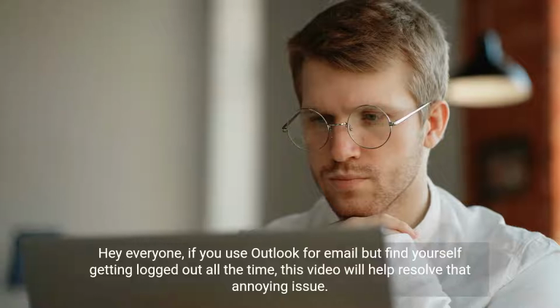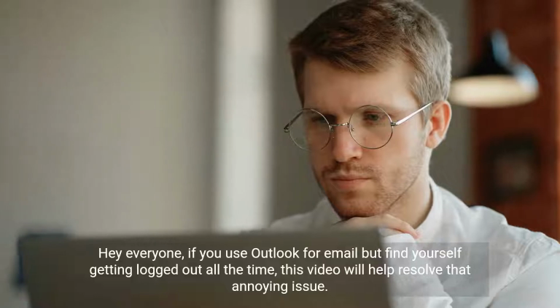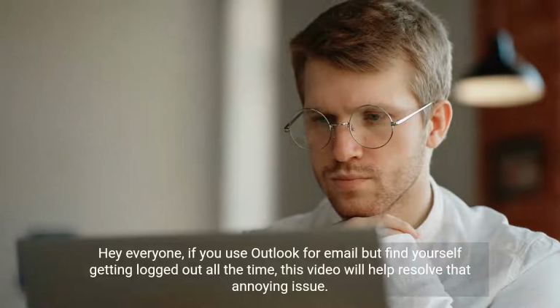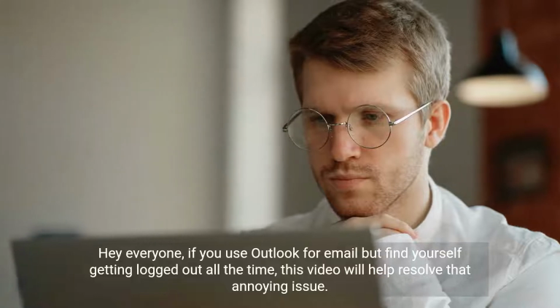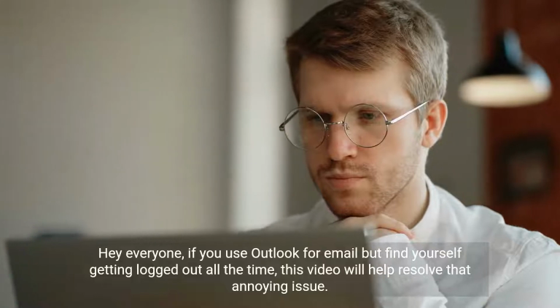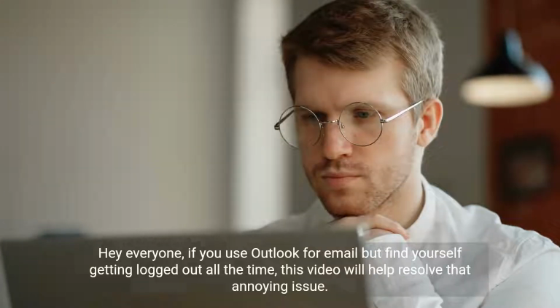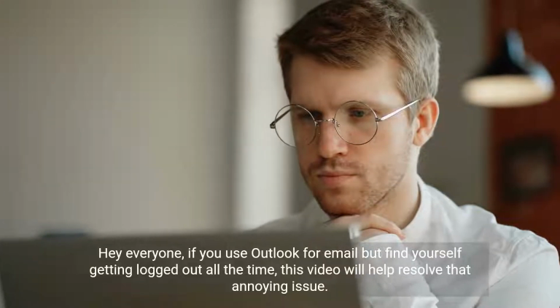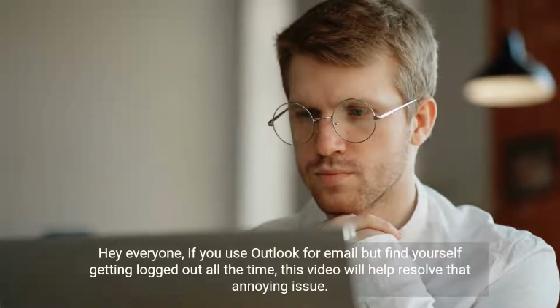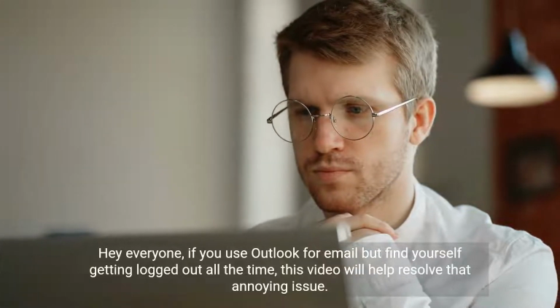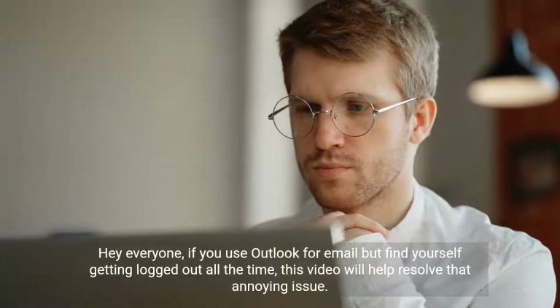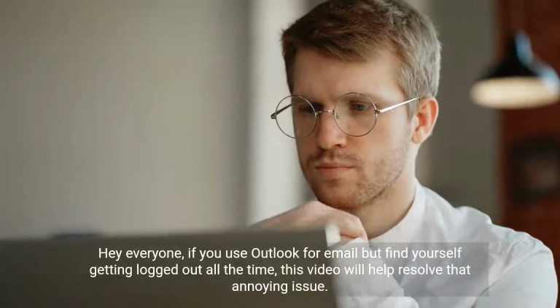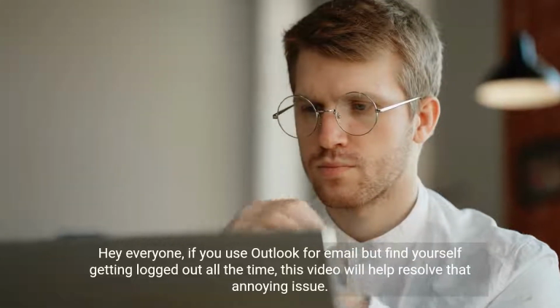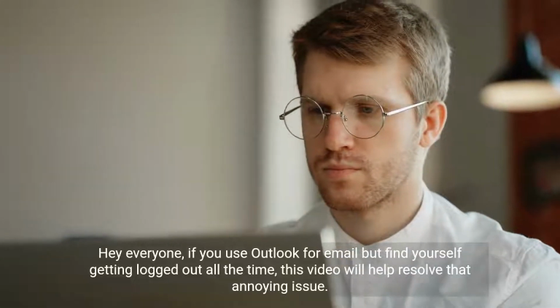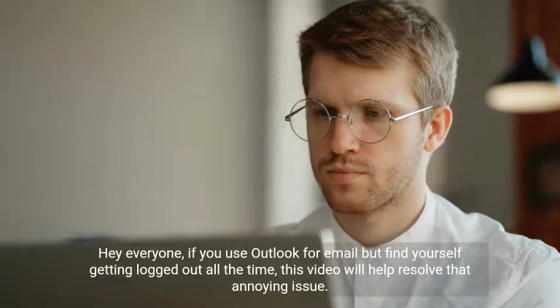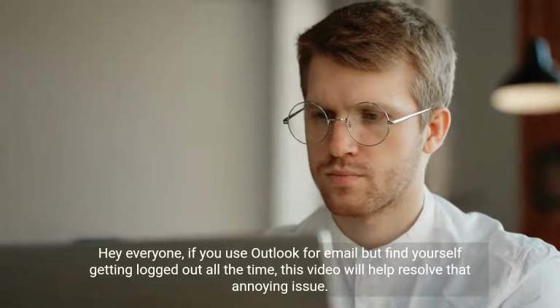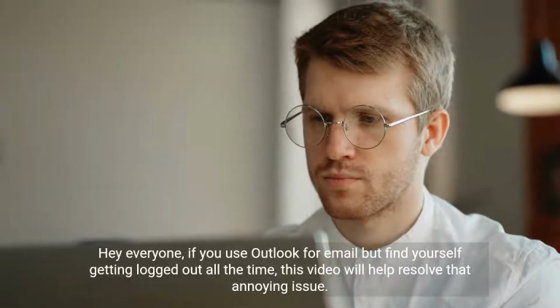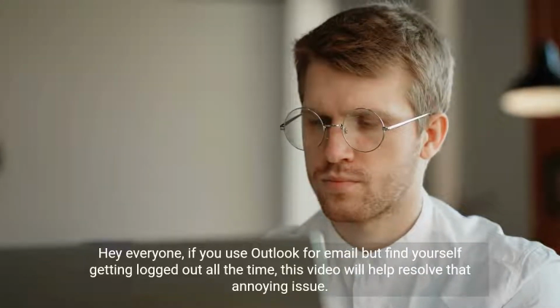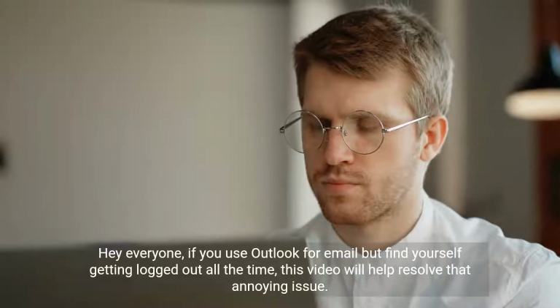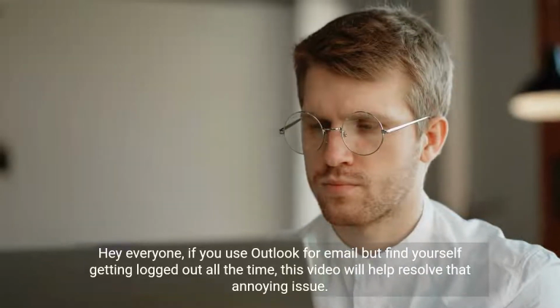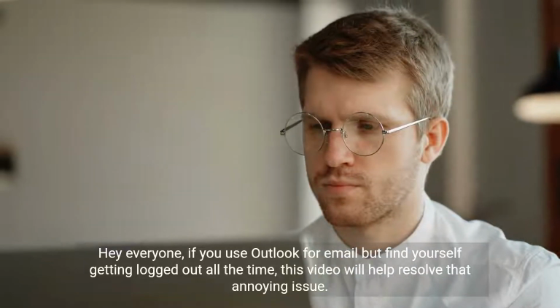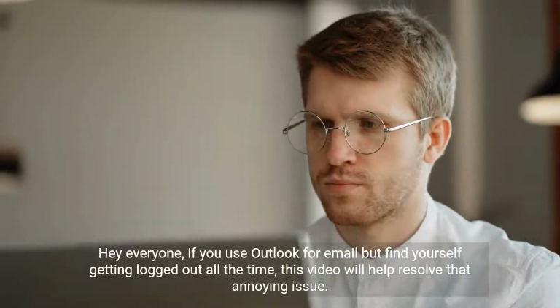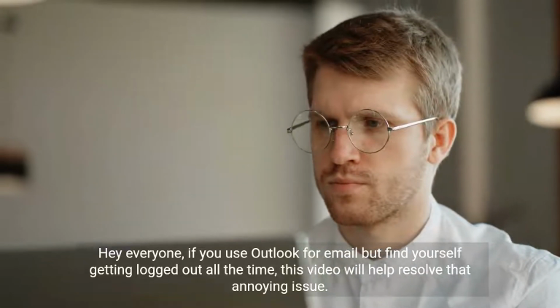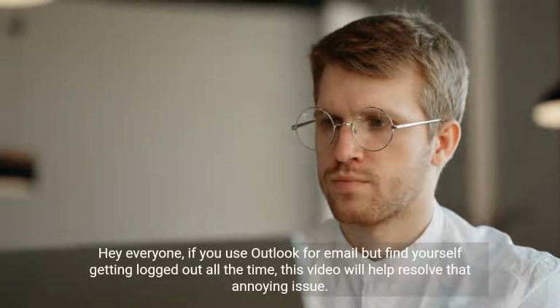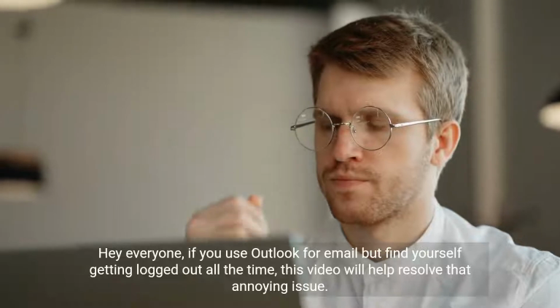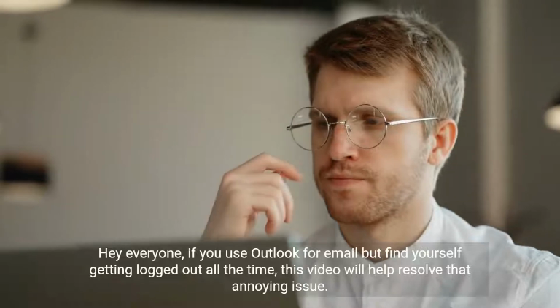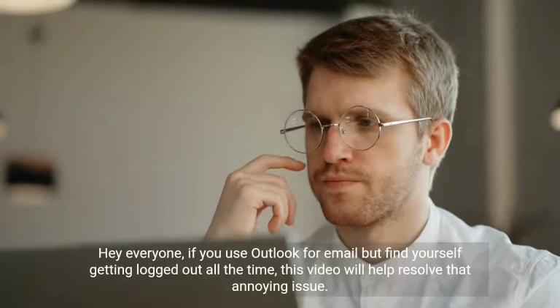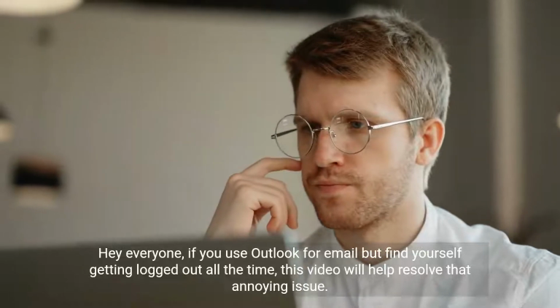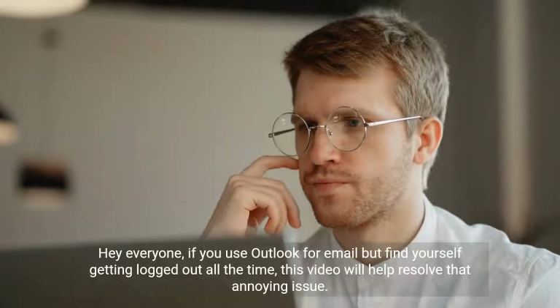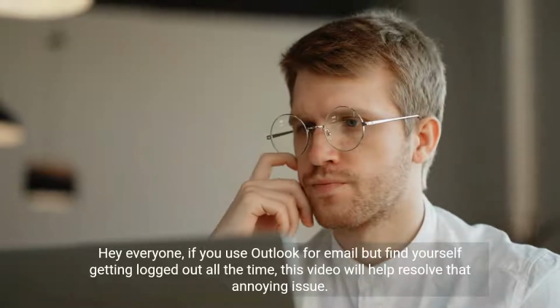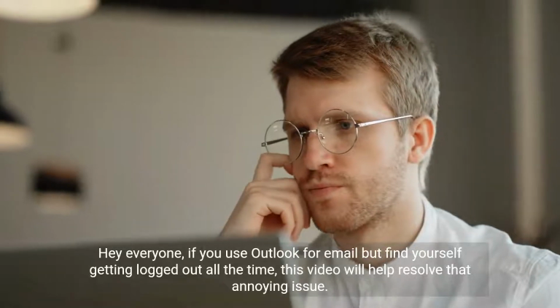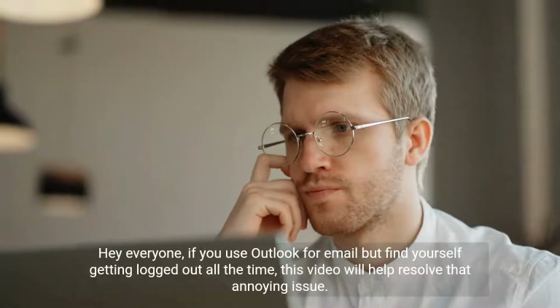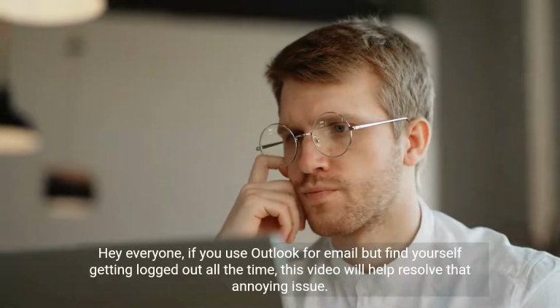Hey everyone, if you use Outlook for email but find yourself getting logged out all the time, this video will help resolve that annoying issue.